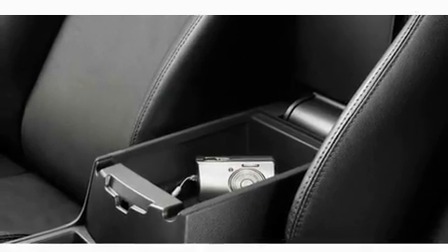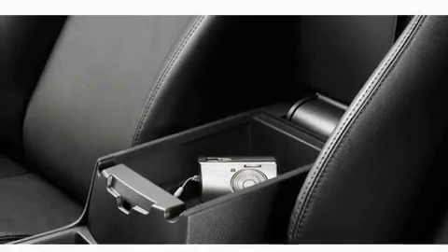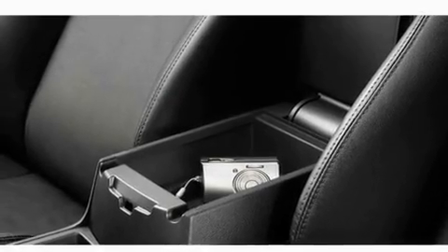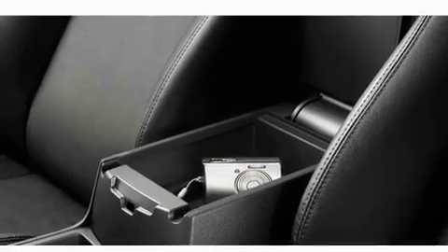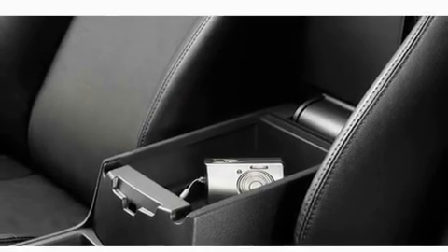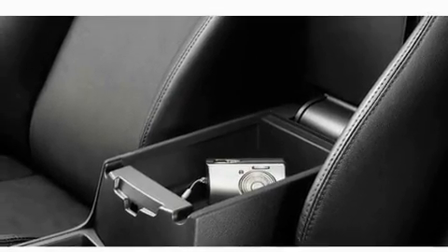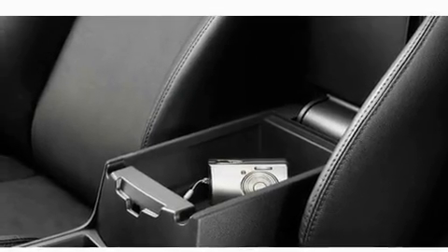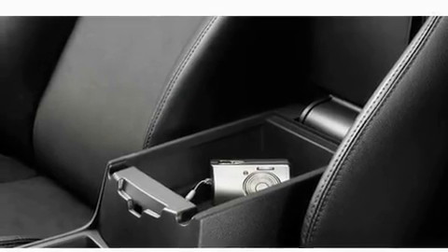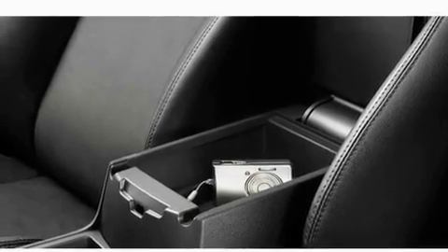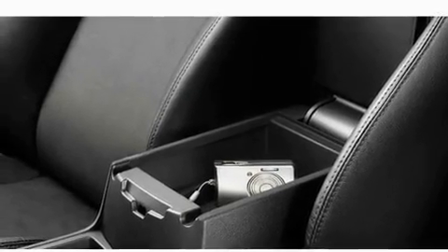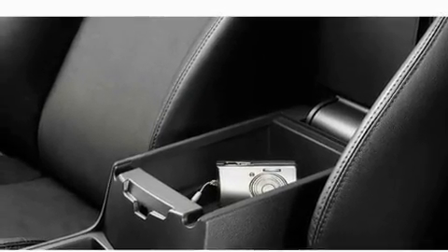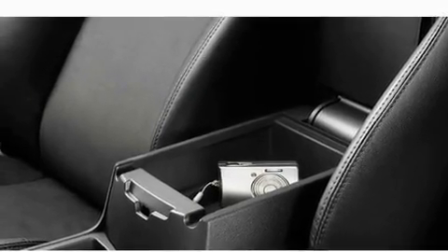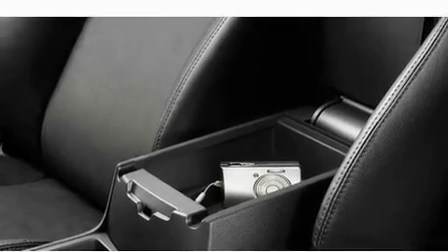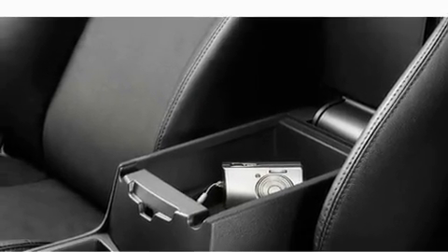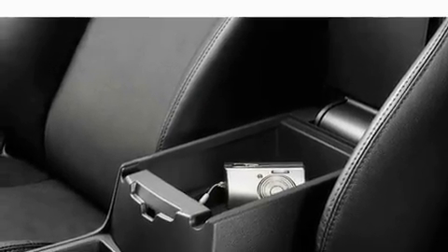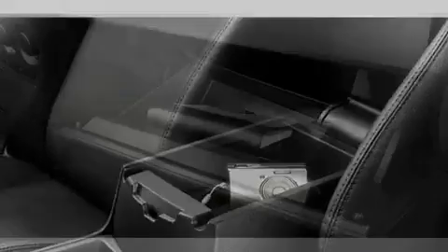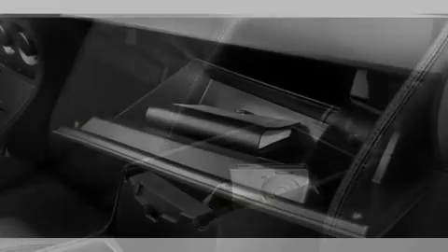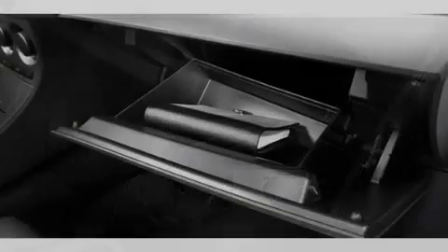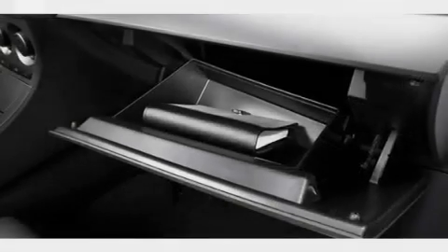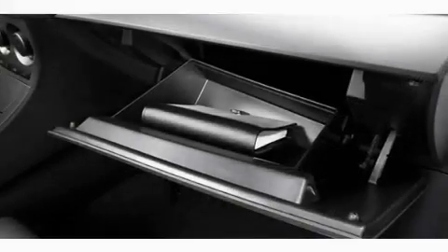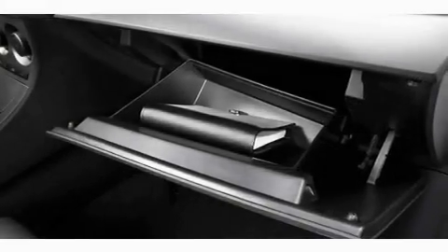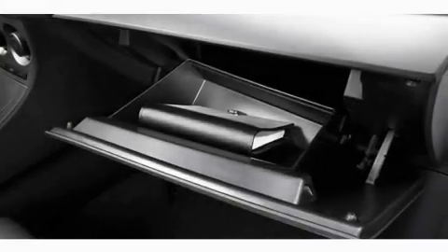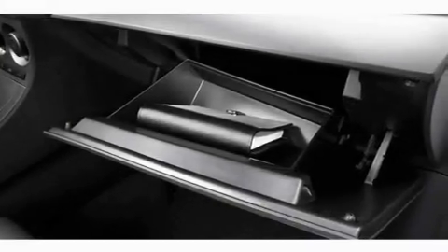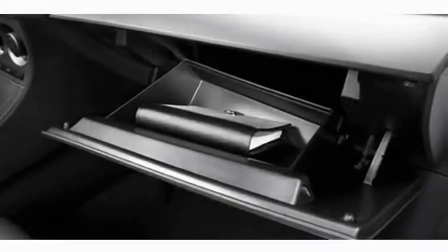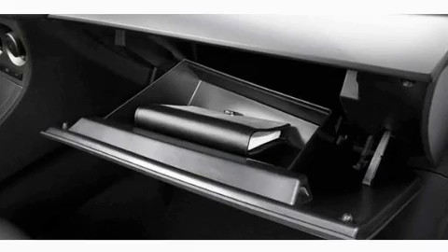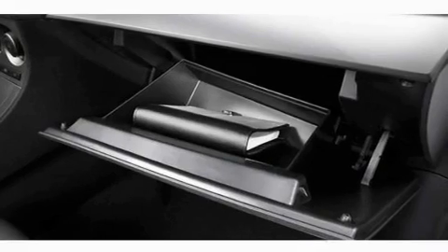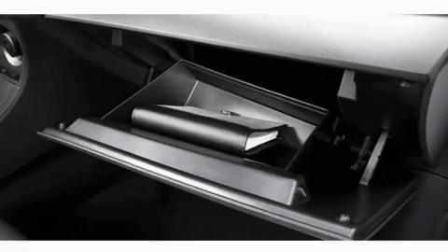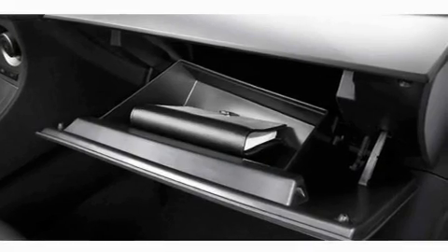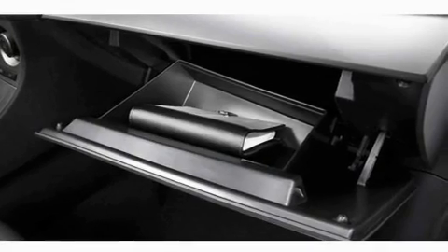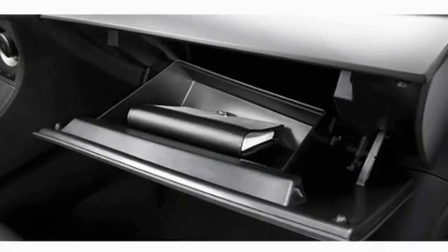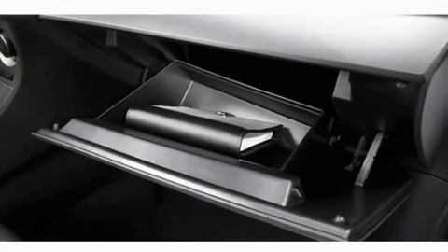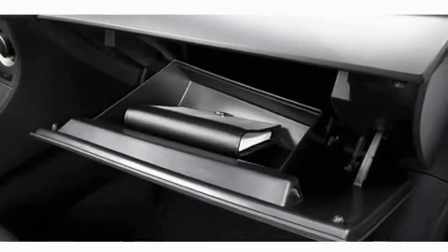Additional features include a passenger side vanity mirror, a security system, a low tire pressure indicator, a keyless entry system, and aluminum wheels.